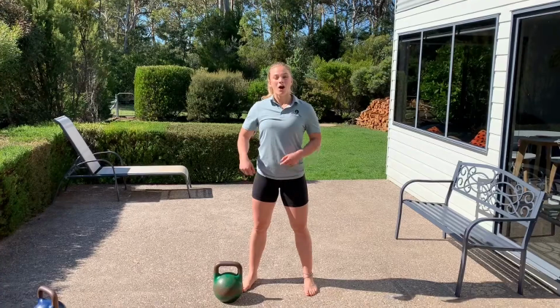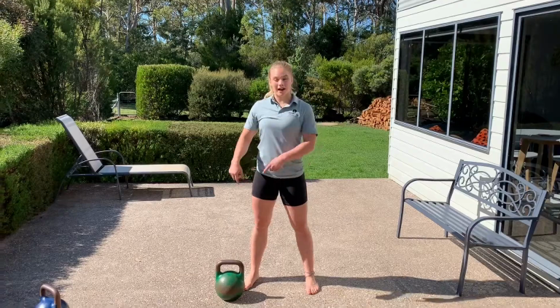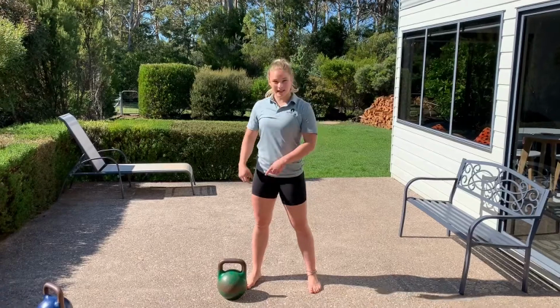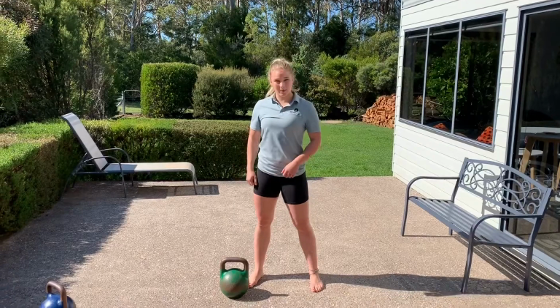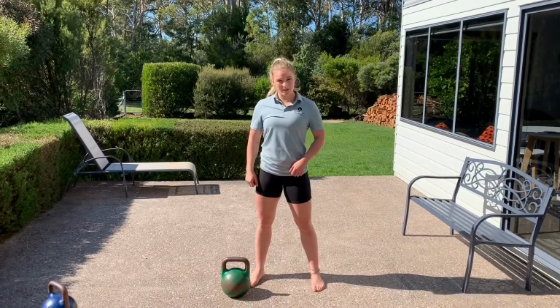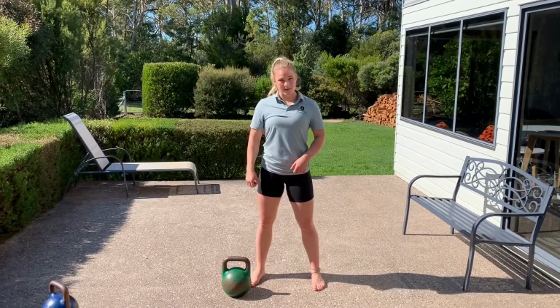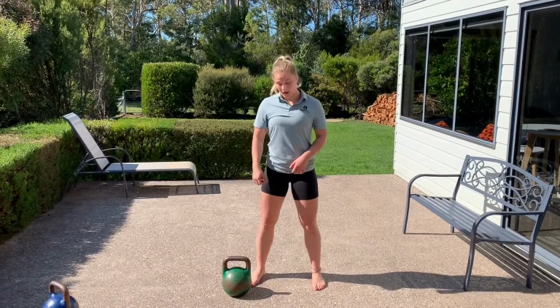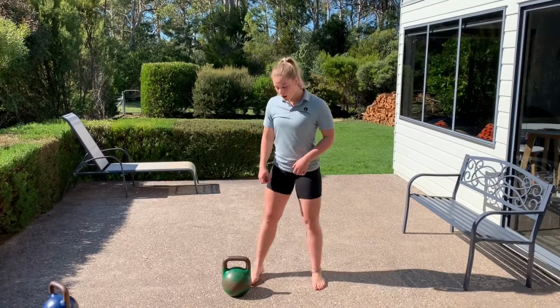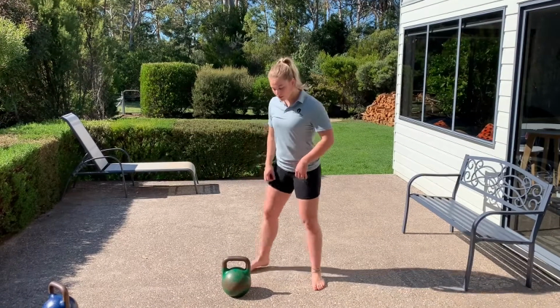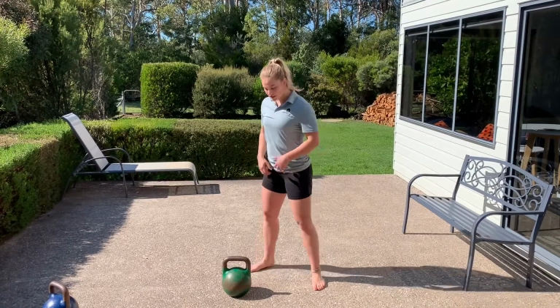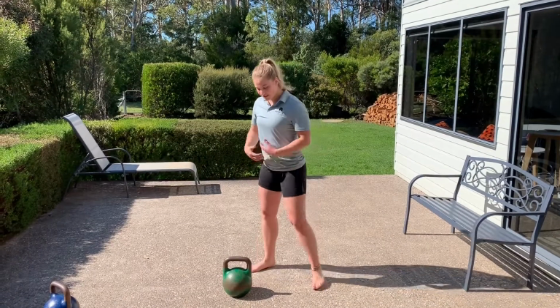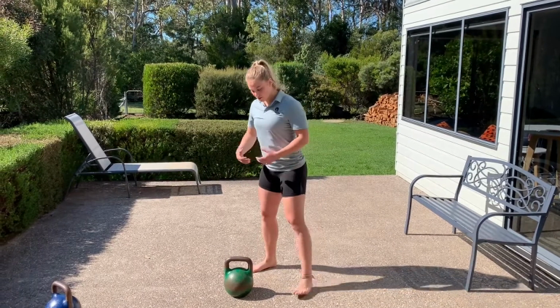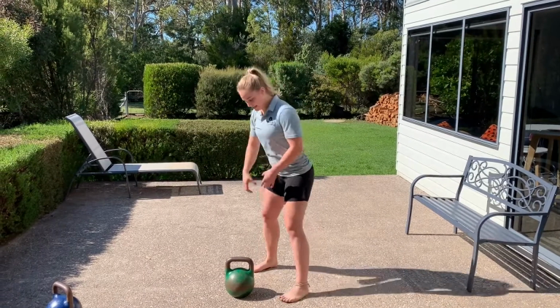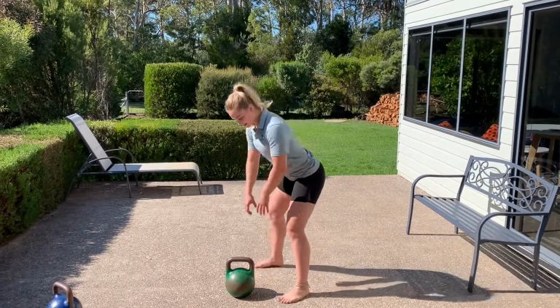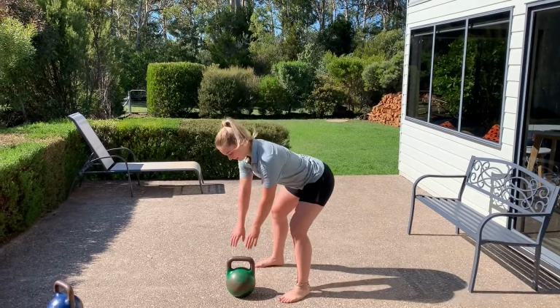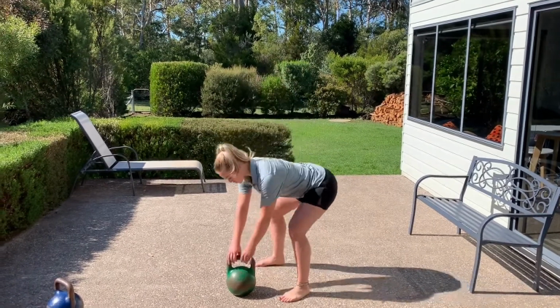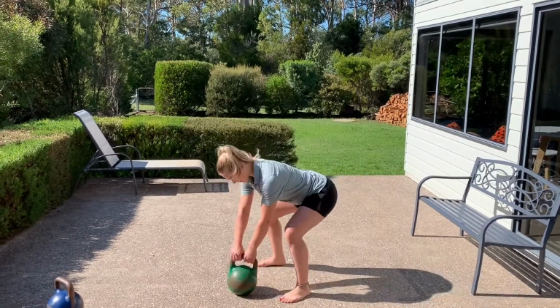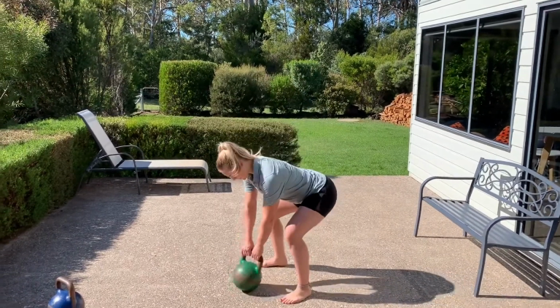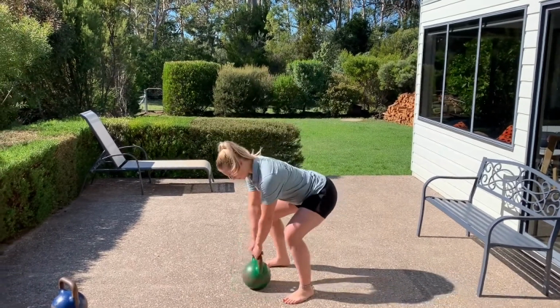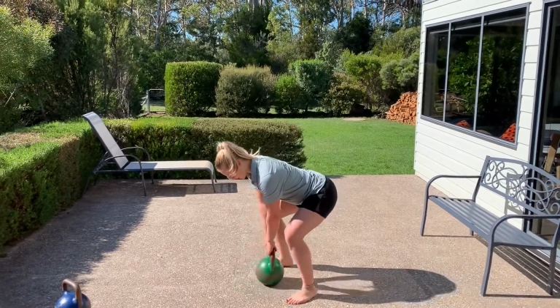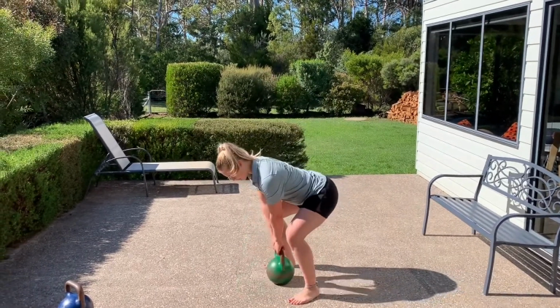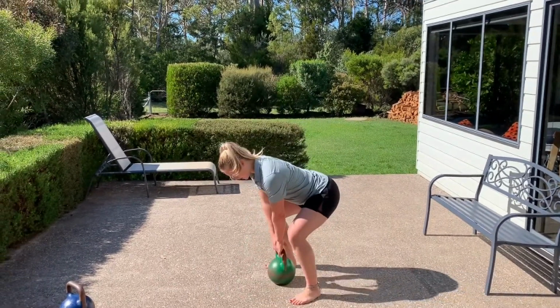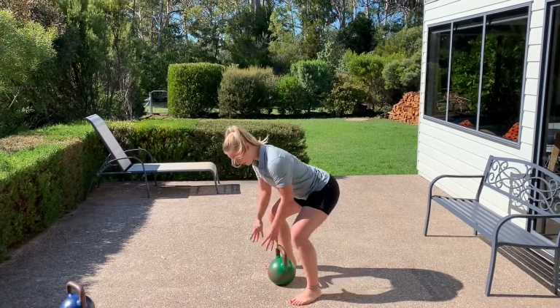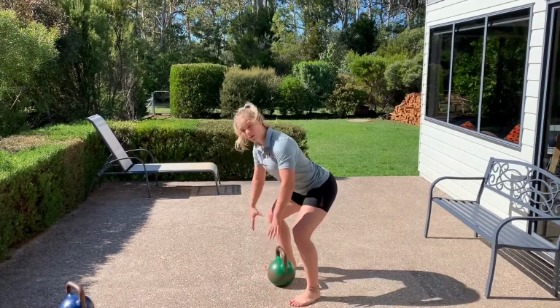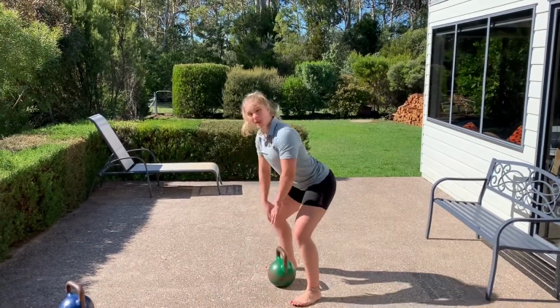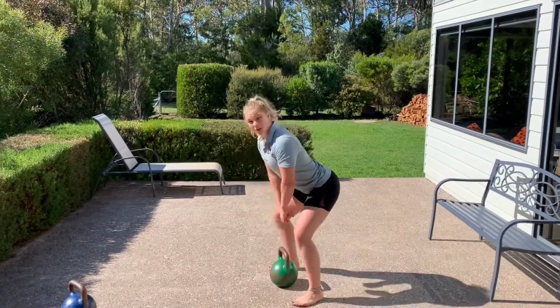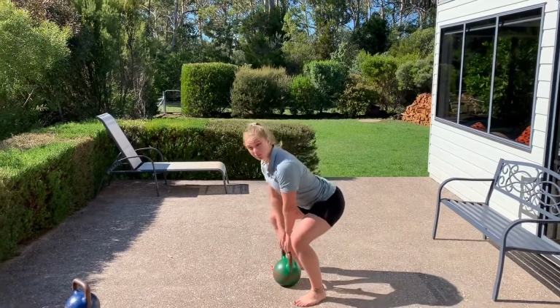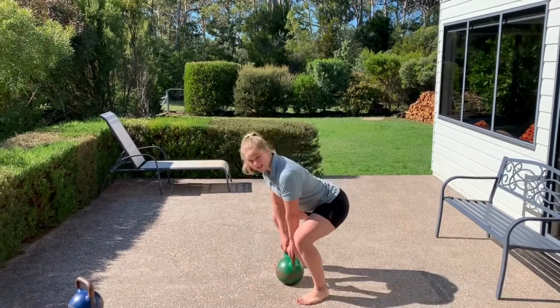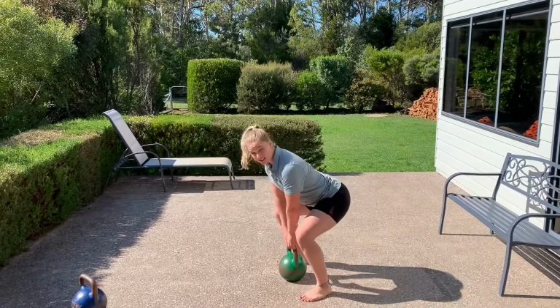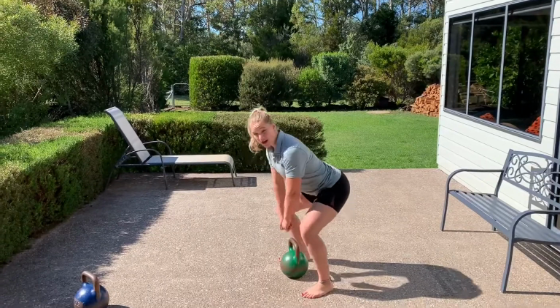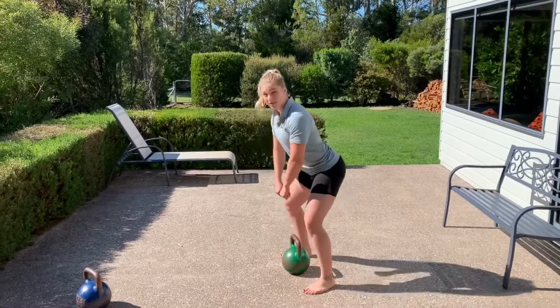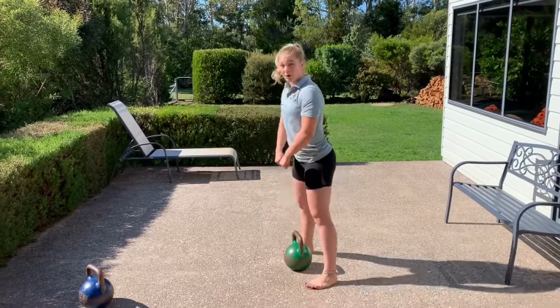Alright, kettlebell swing. What you're going to need to do is make sure that when you pick up your kettlebell, you're bracing tight at the bottom.